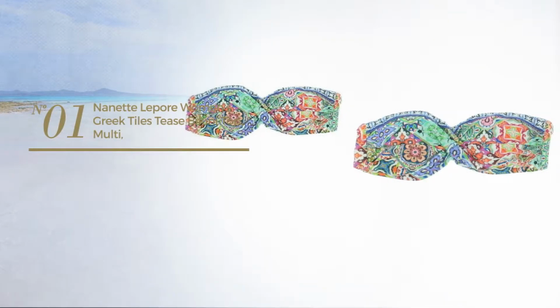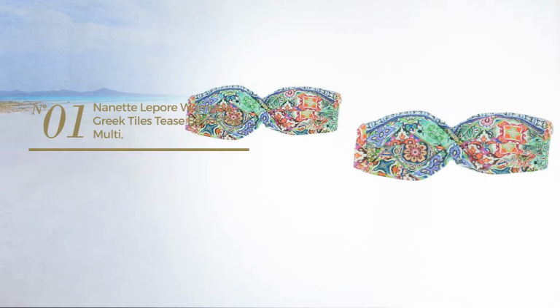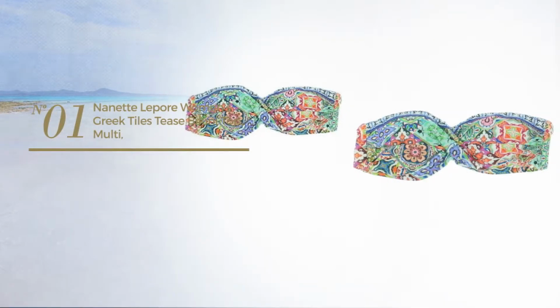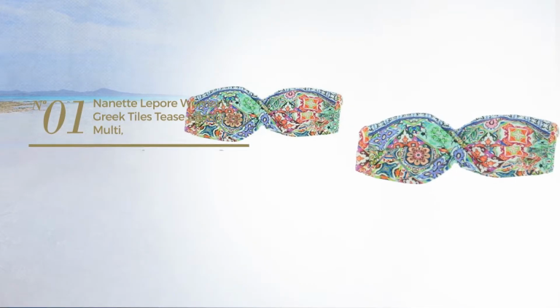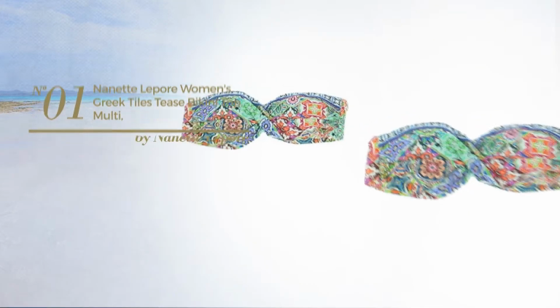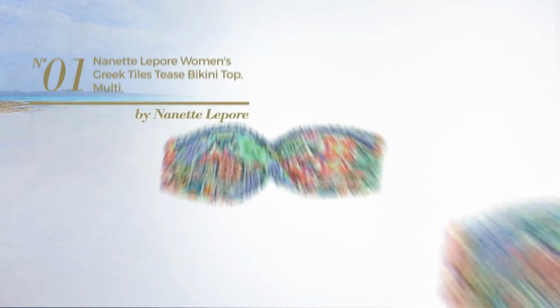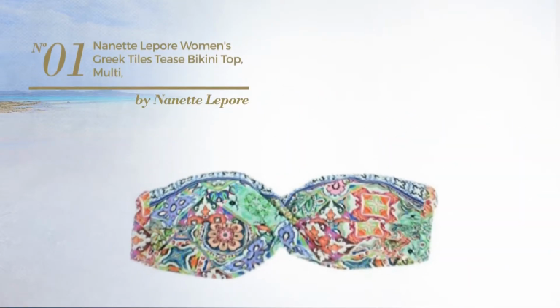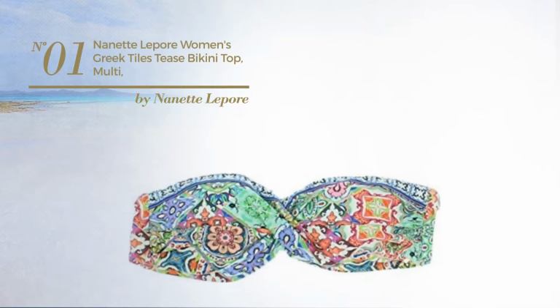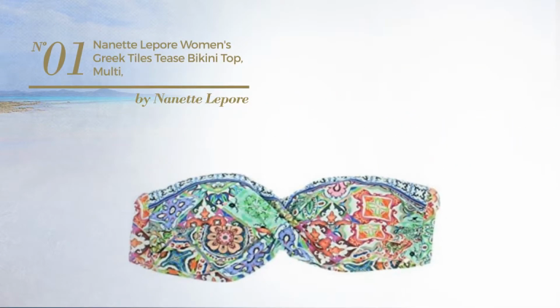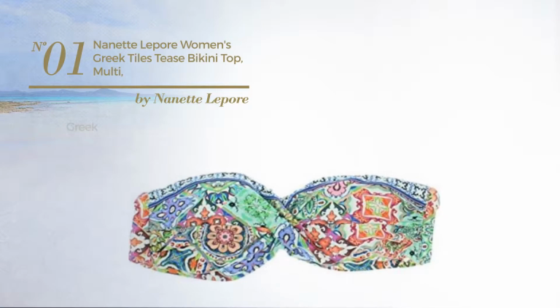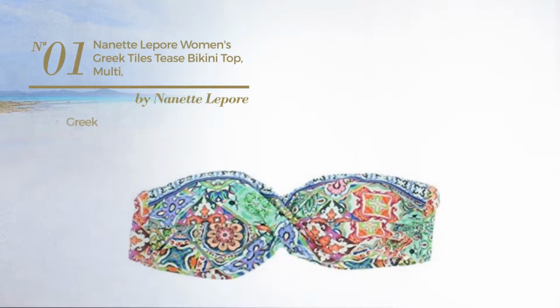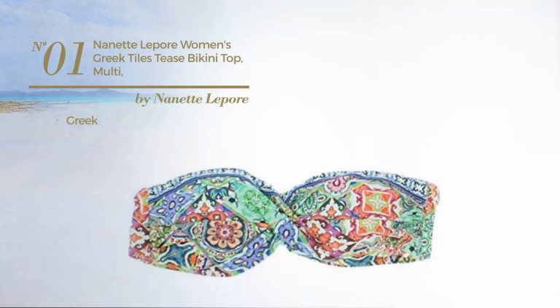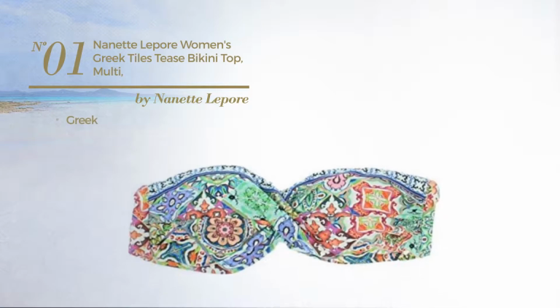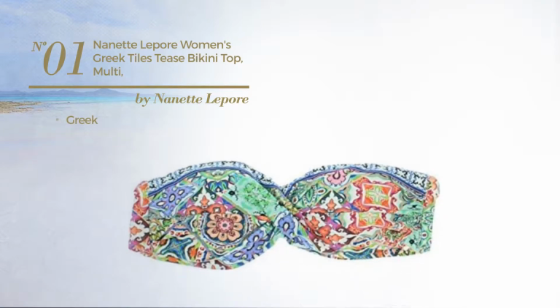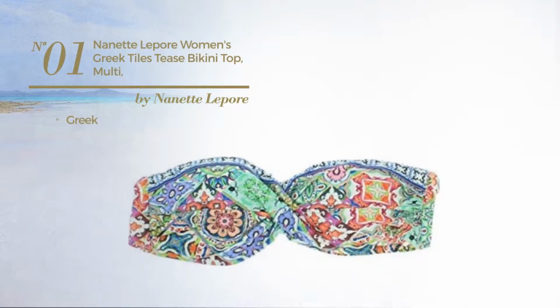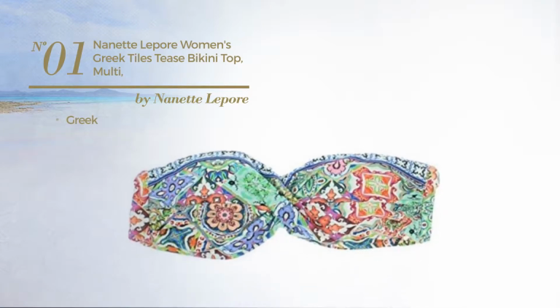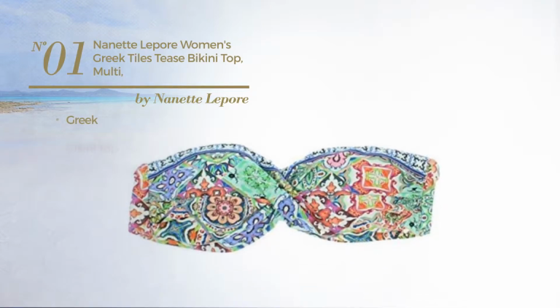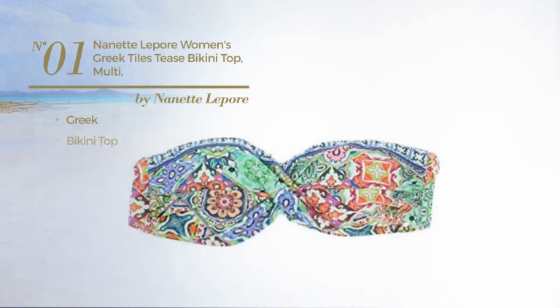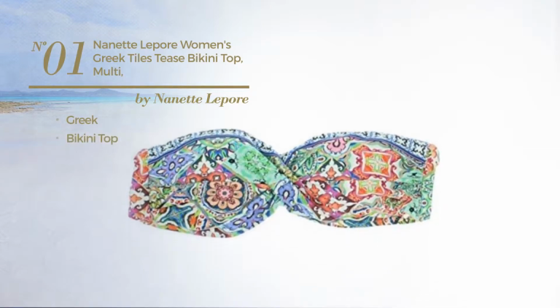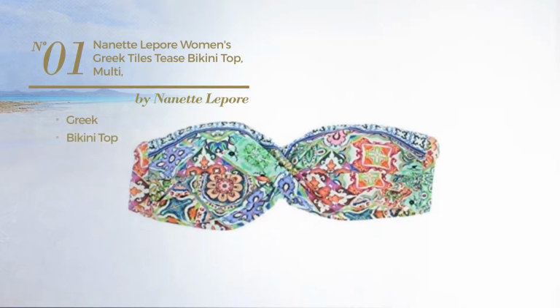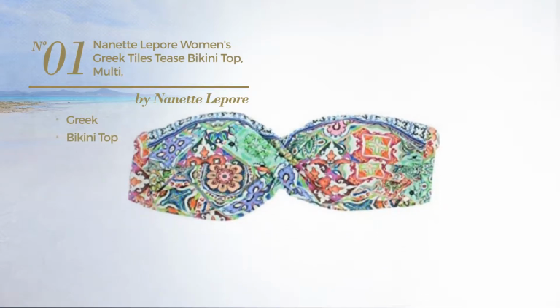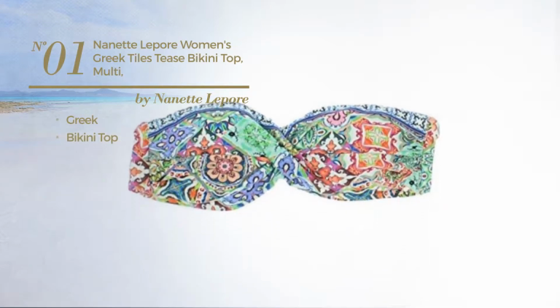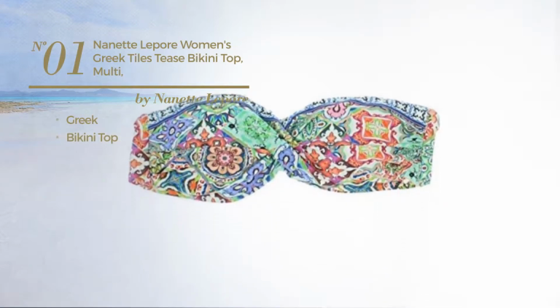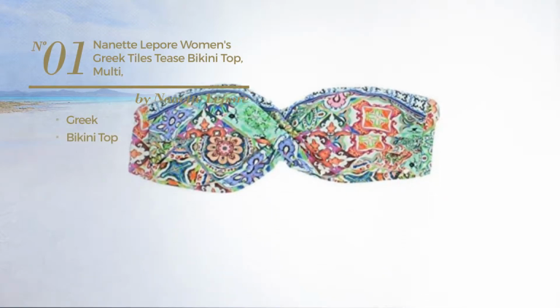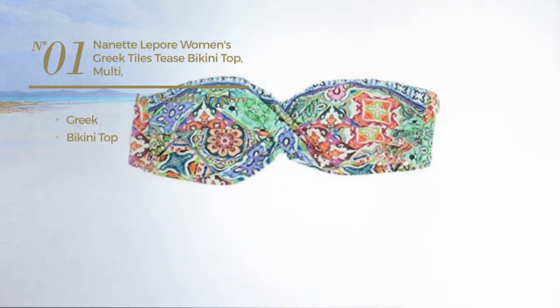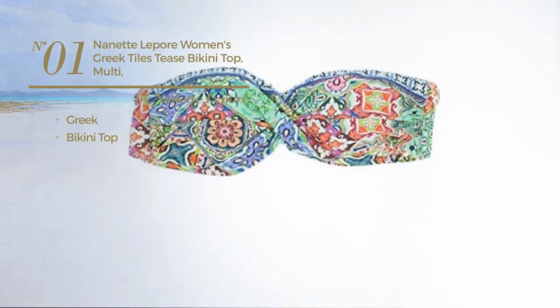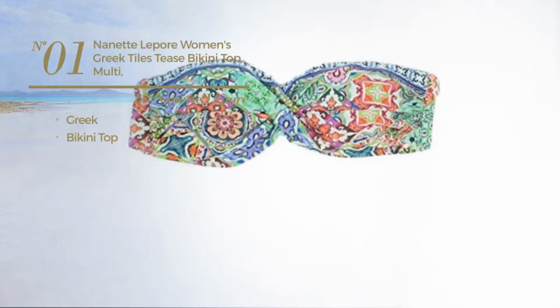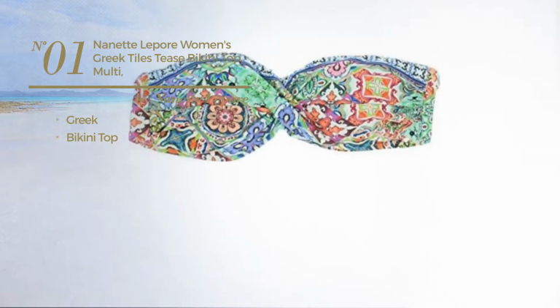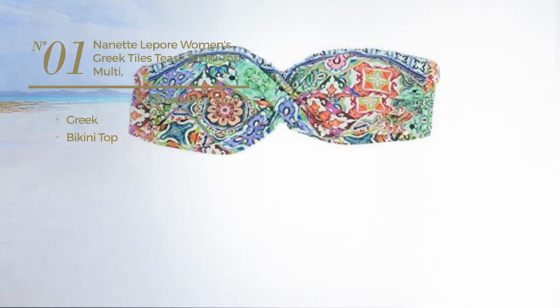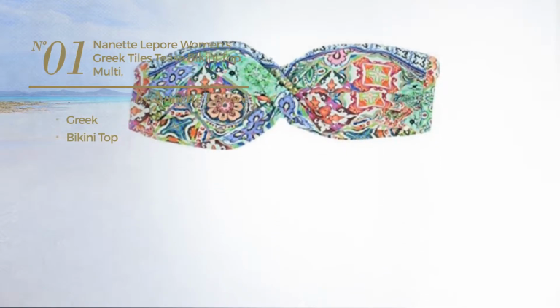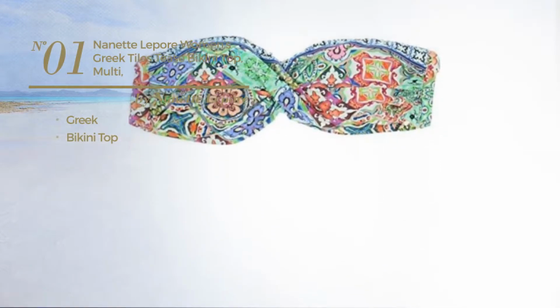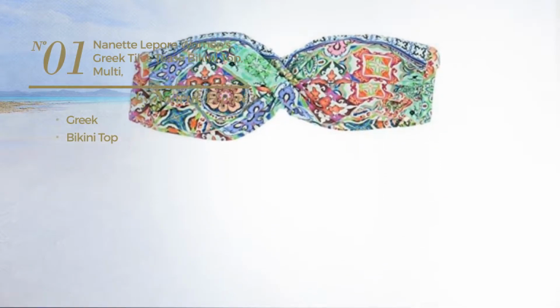Number 1. Featuring a Greek with a bikini top. Available only in this color.